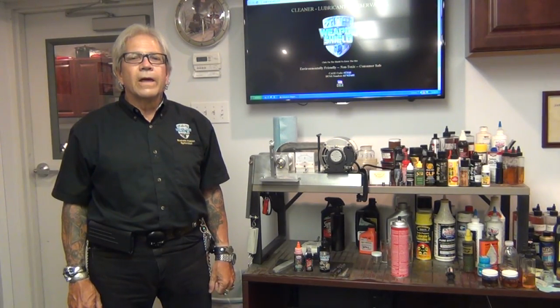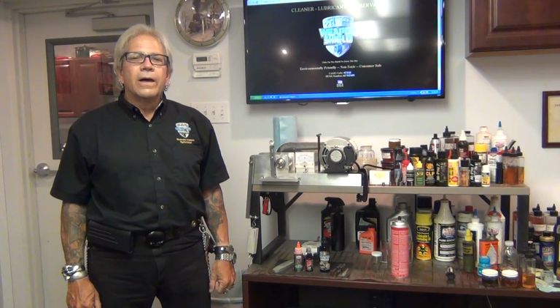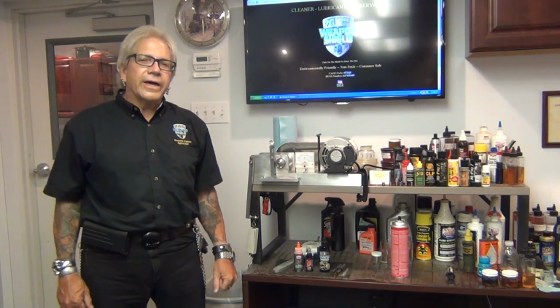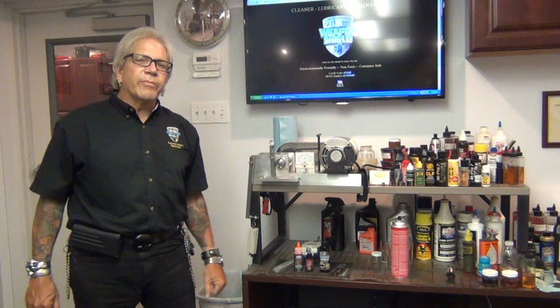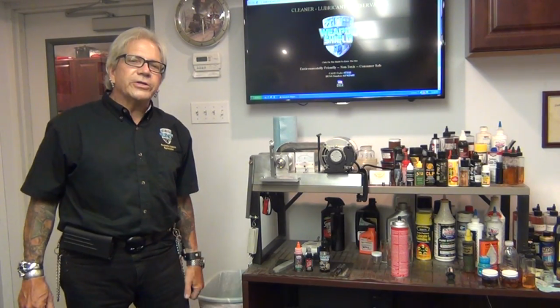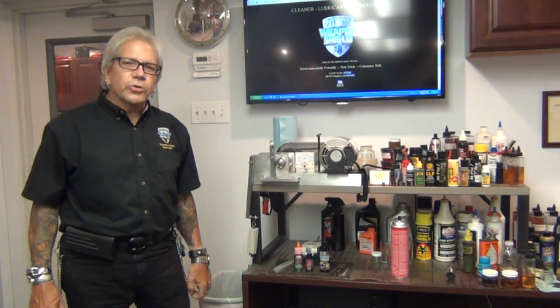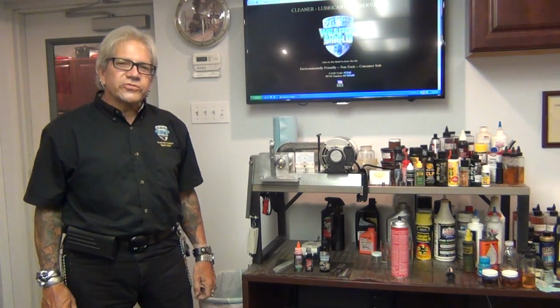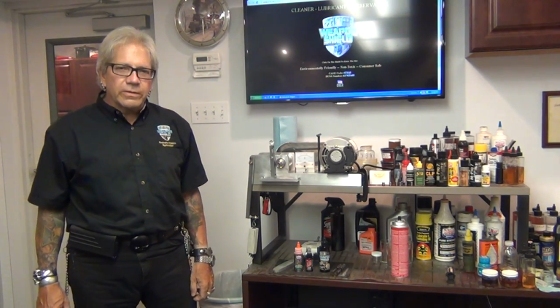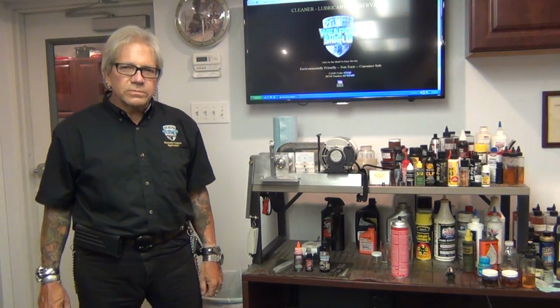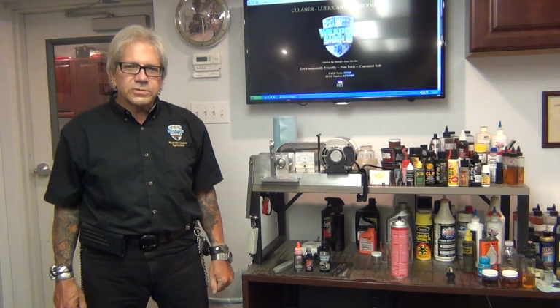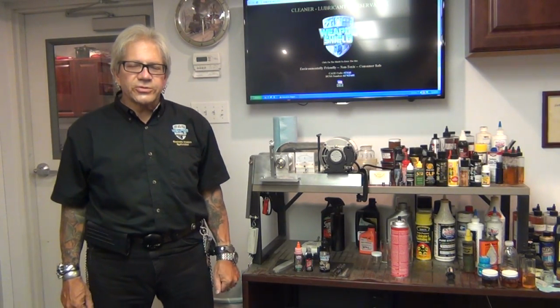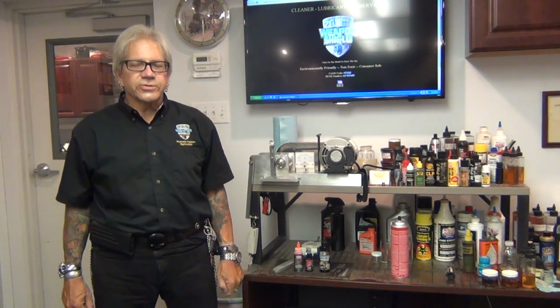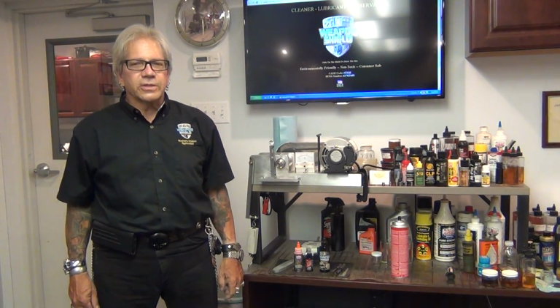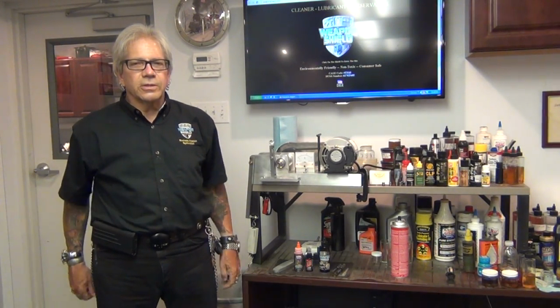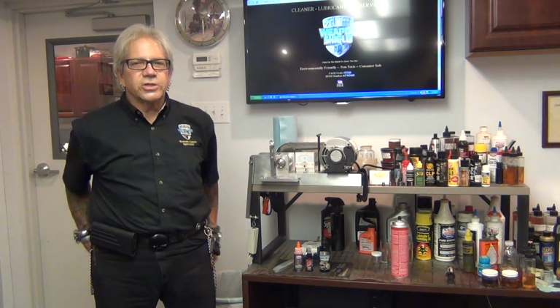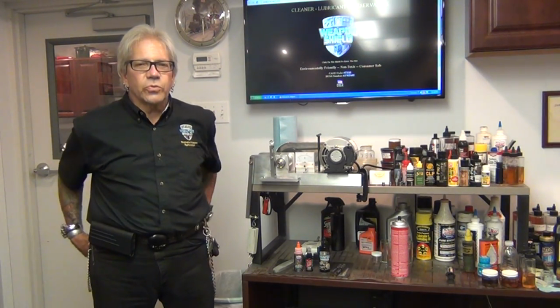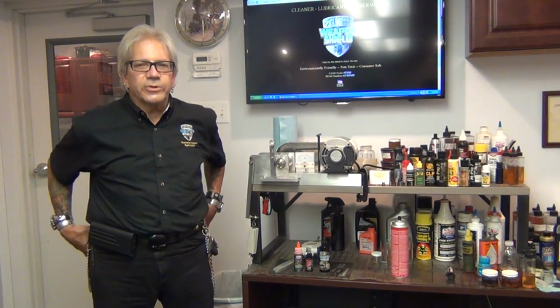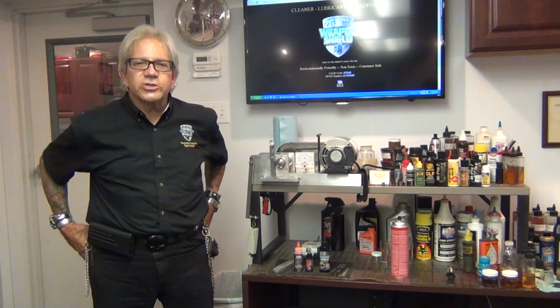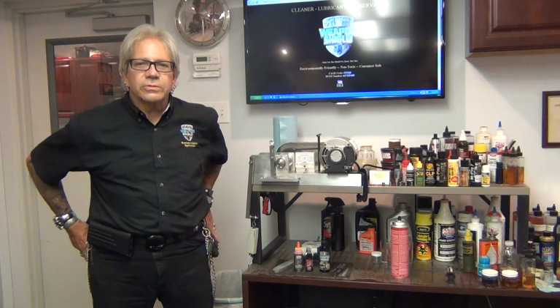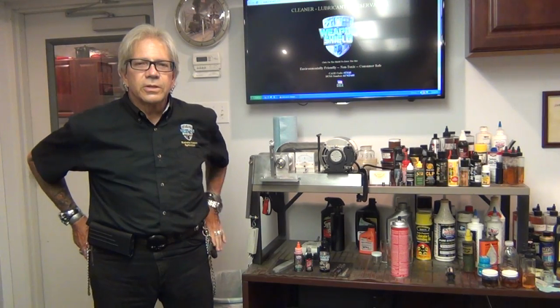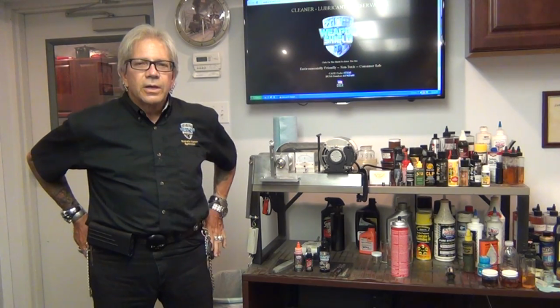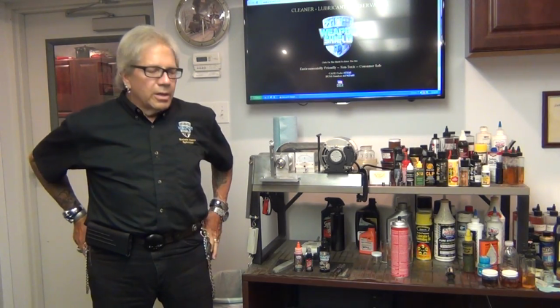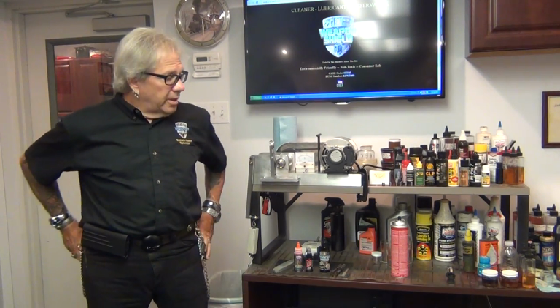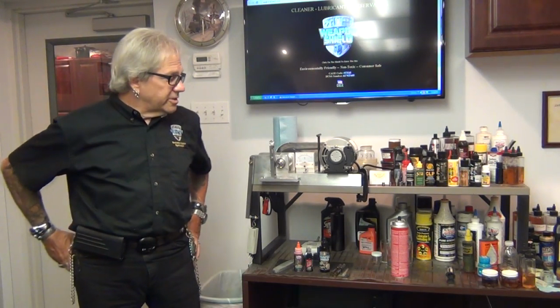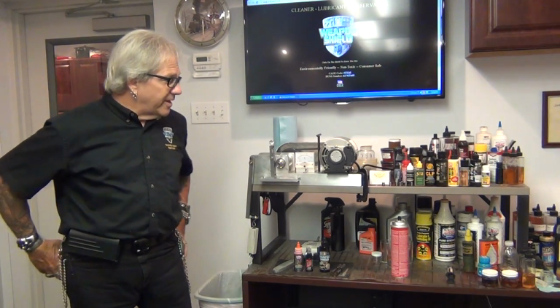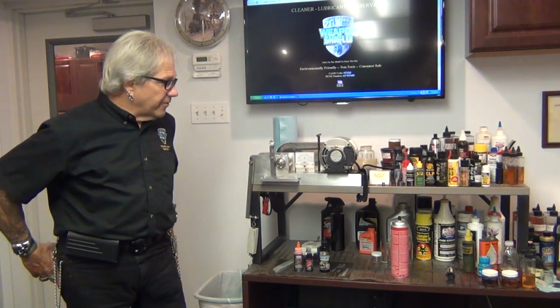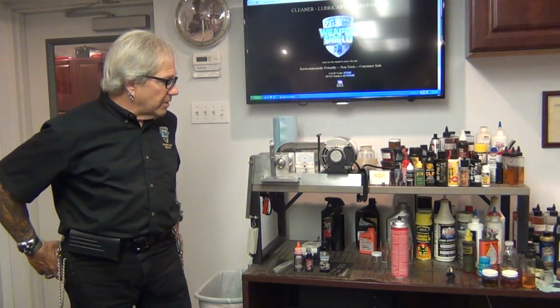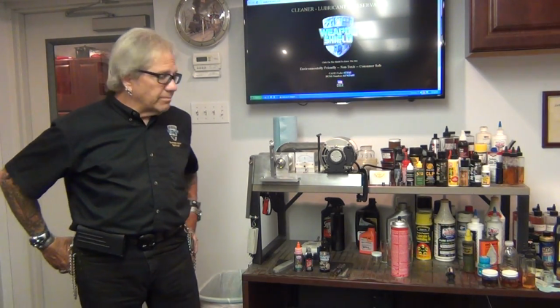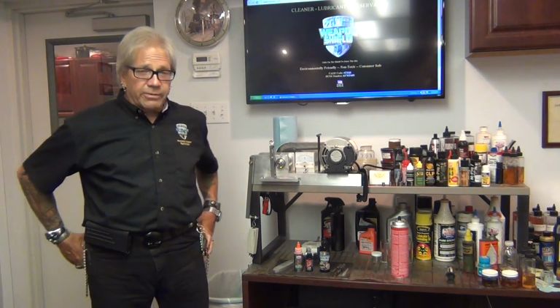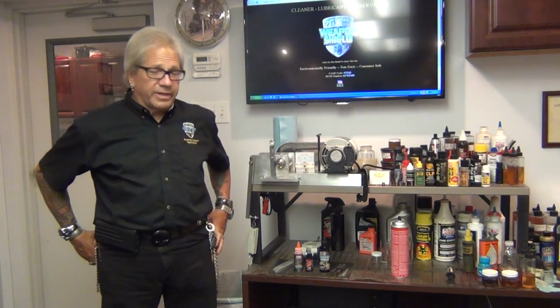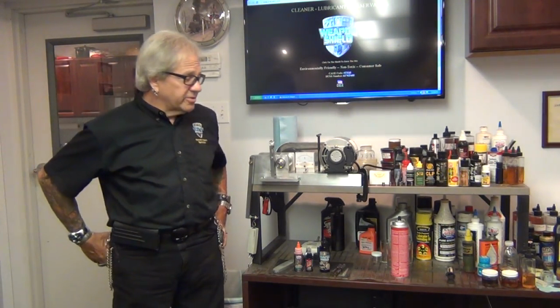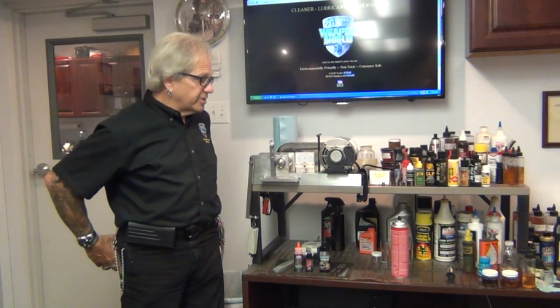Hey everybody, George Fennell, Steel Shield Technologies, Weapon Shield. Here today for another demonstration.